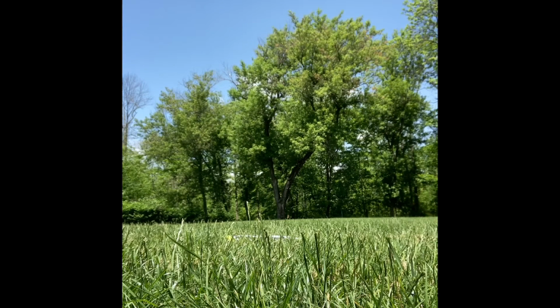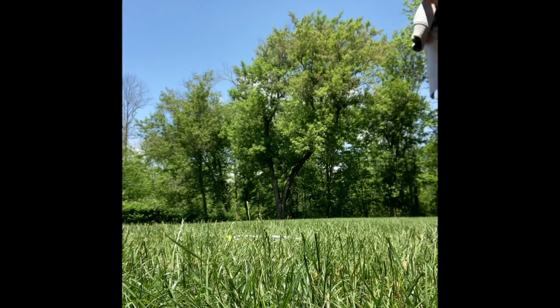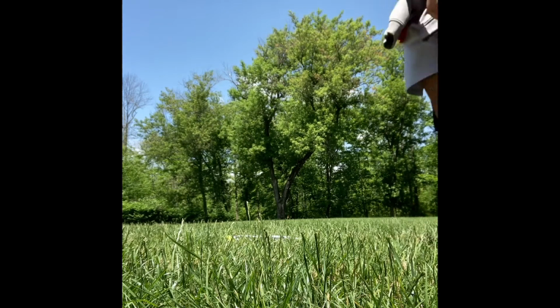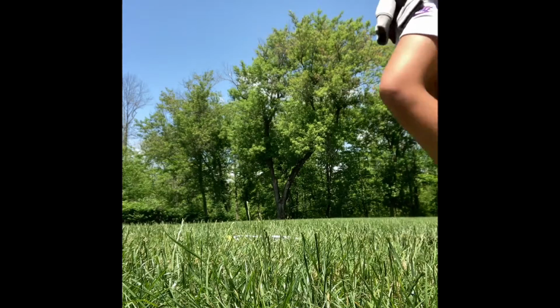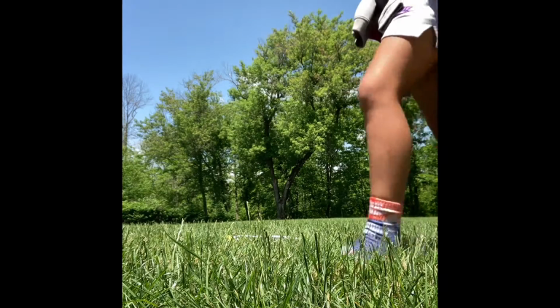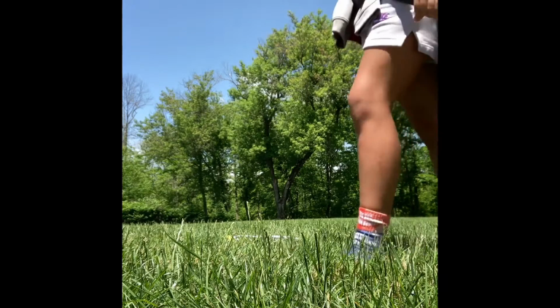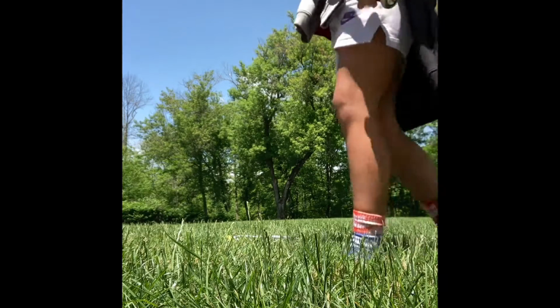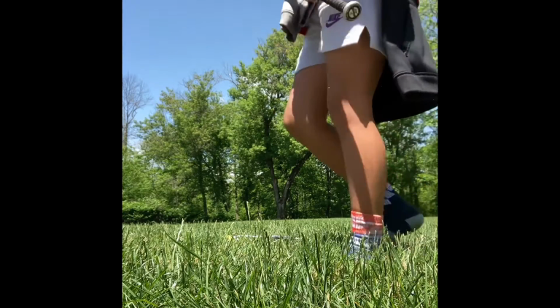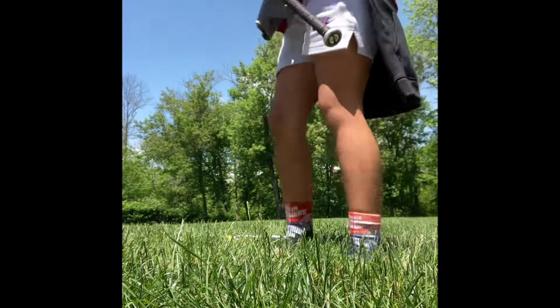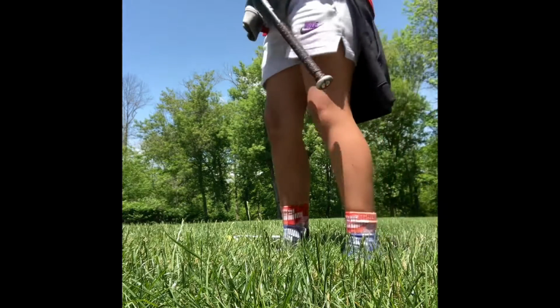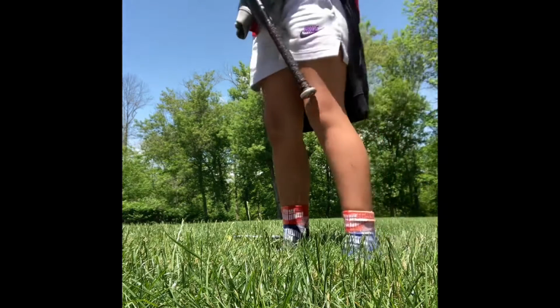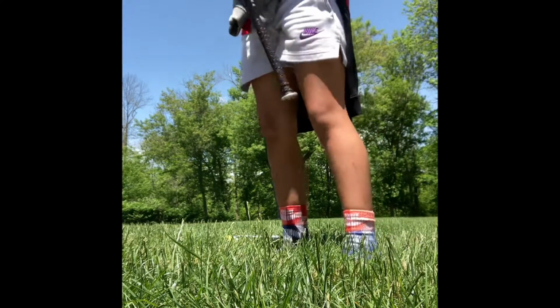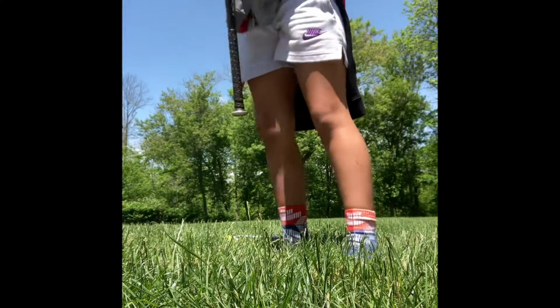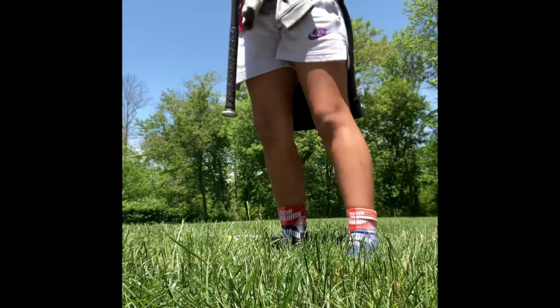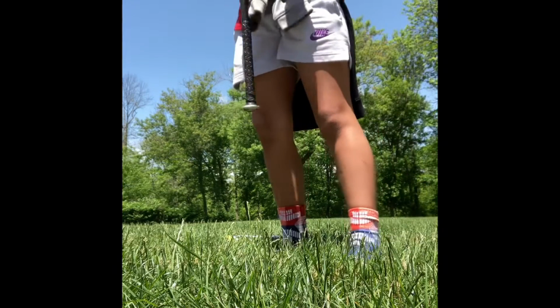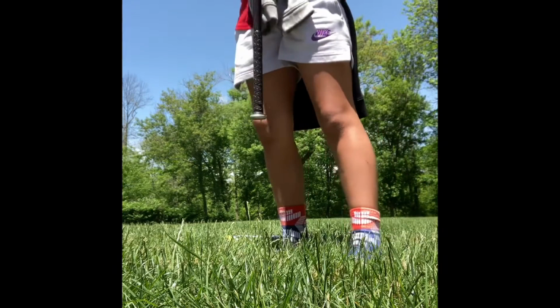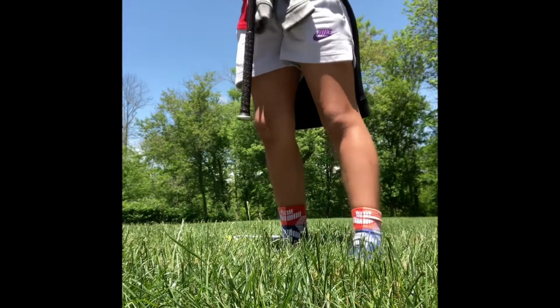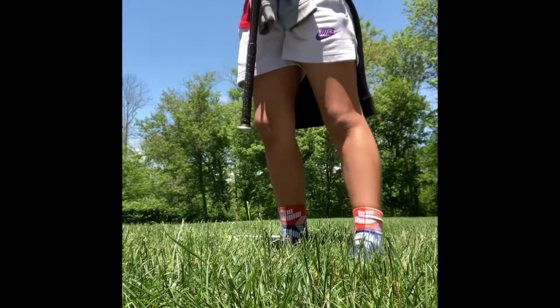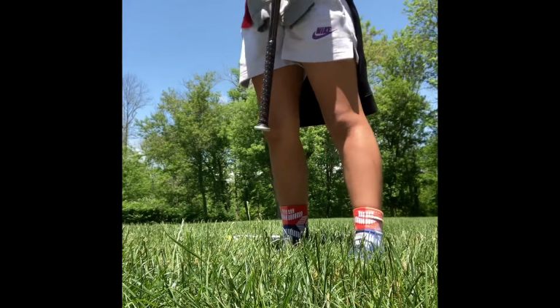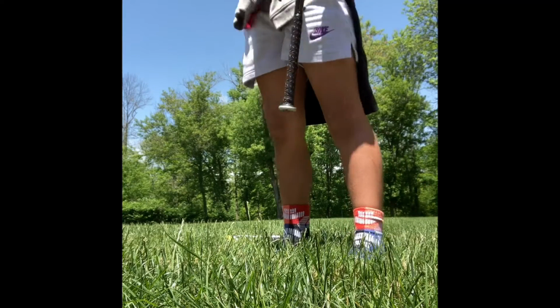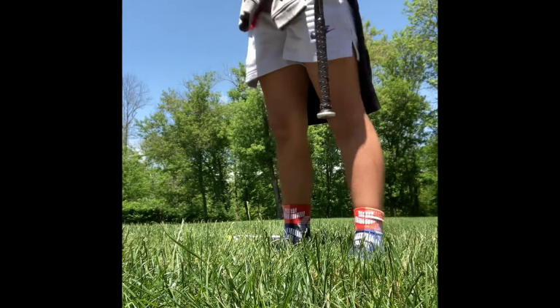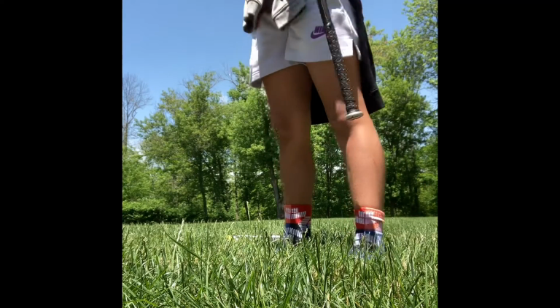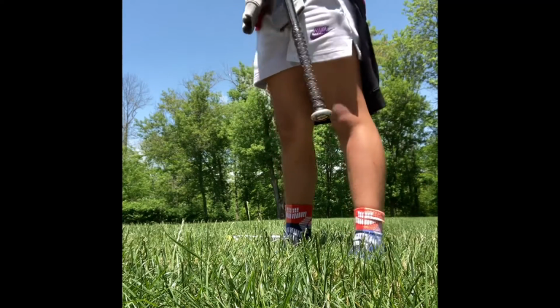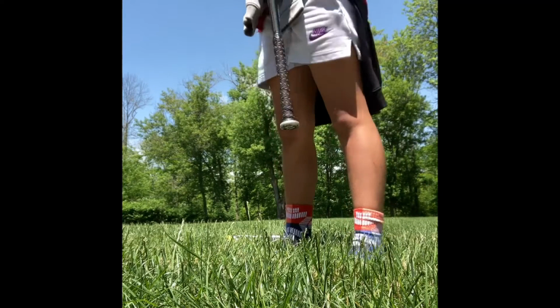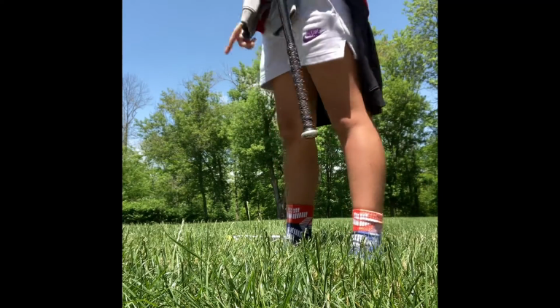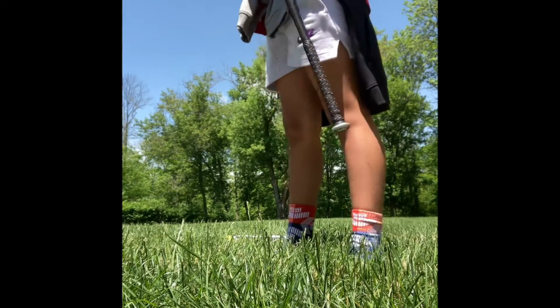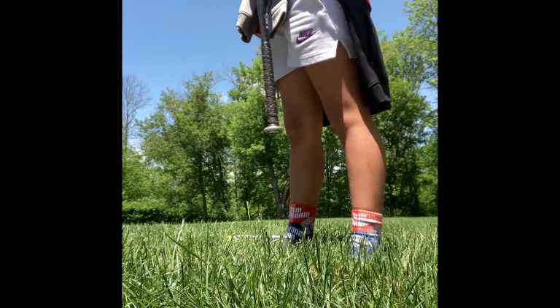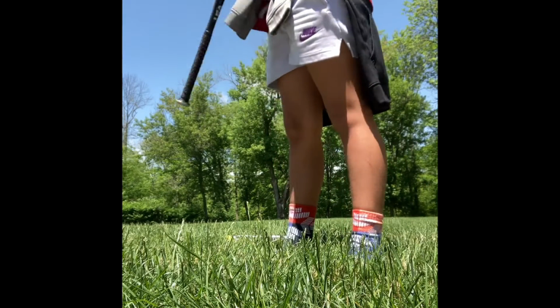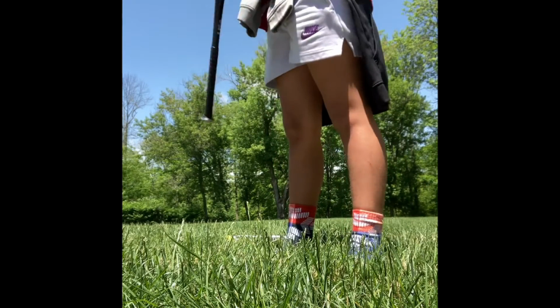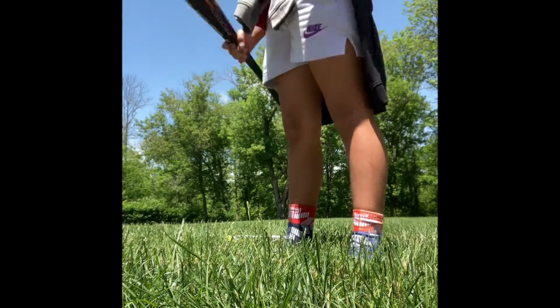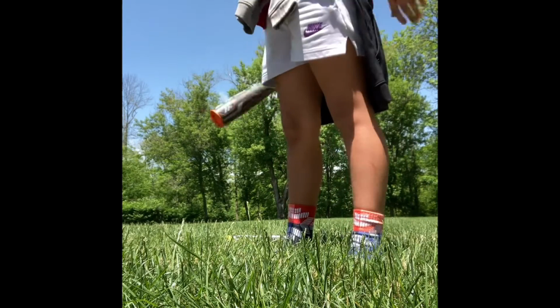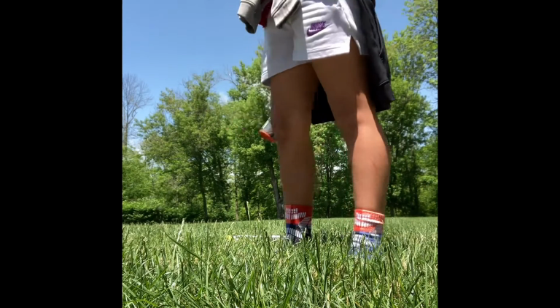Not a bad hit. Hit the right part of the bat. One more with each bat and then I'll rate them.